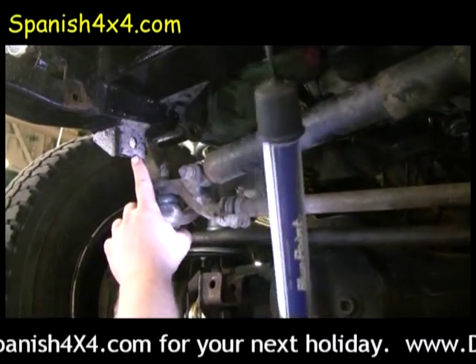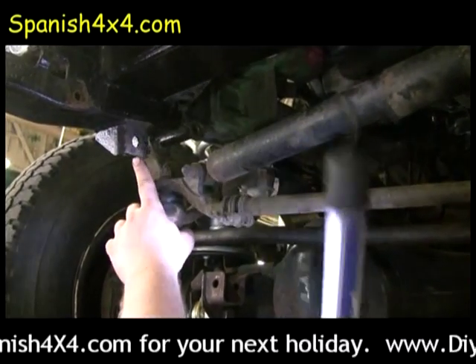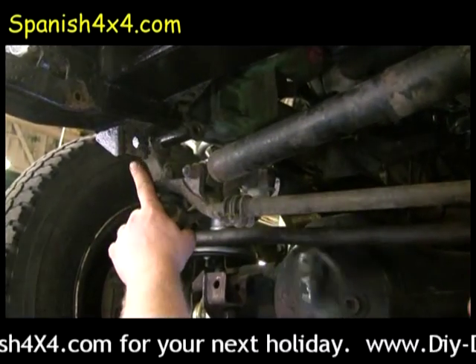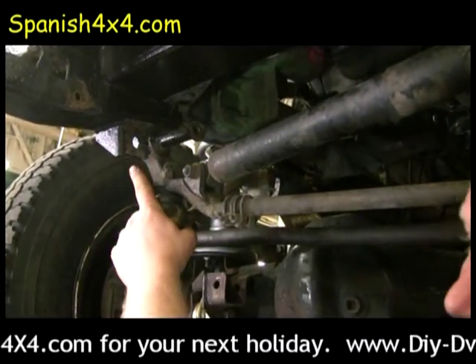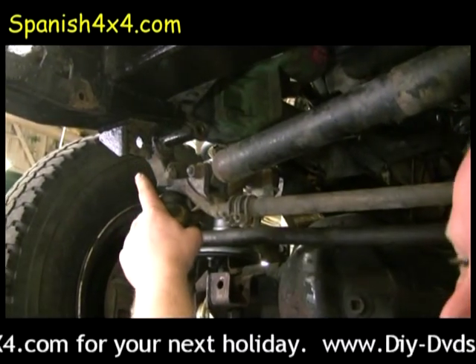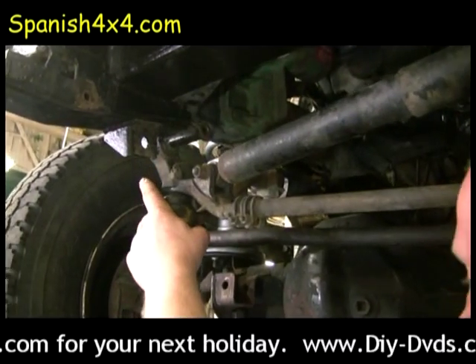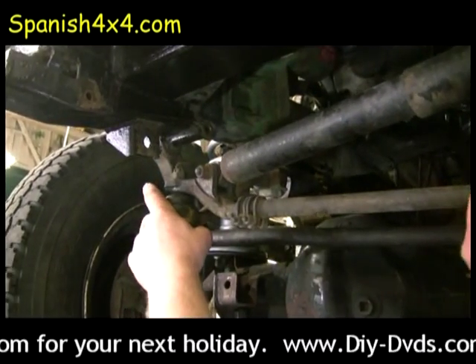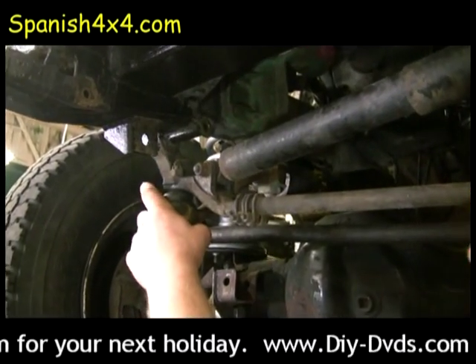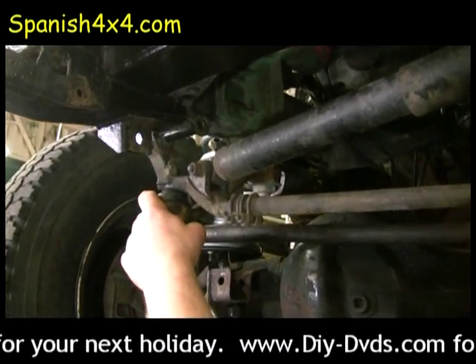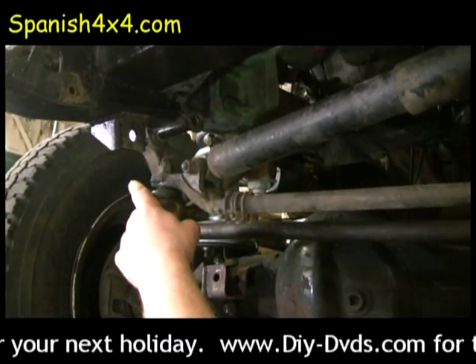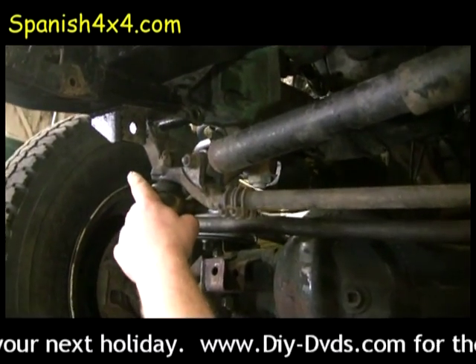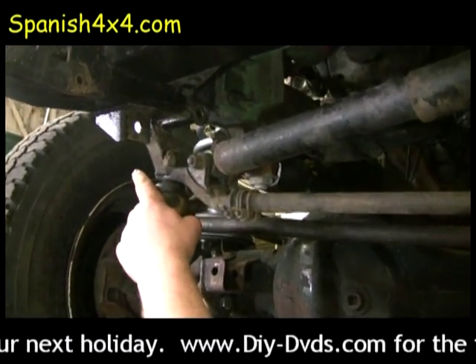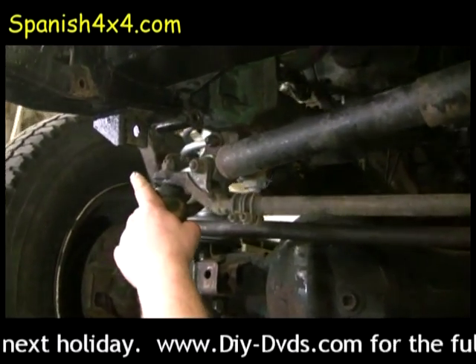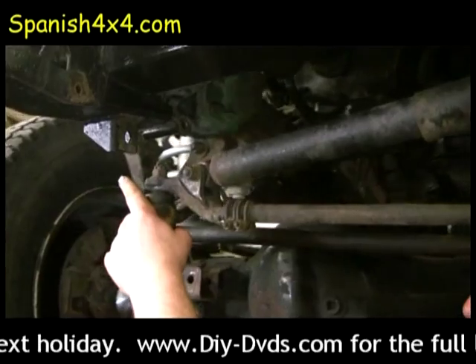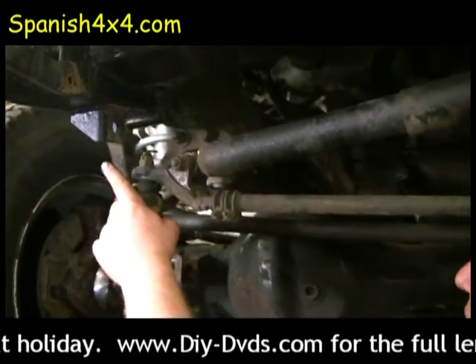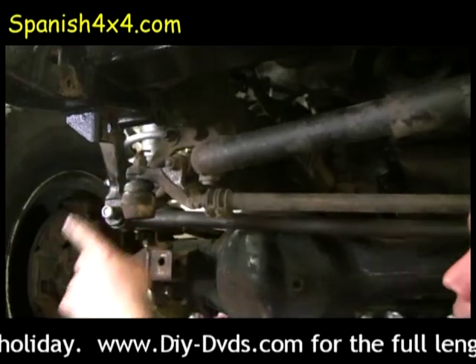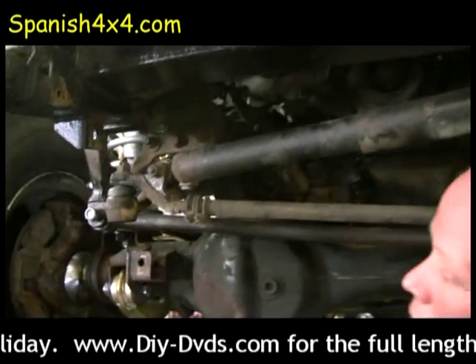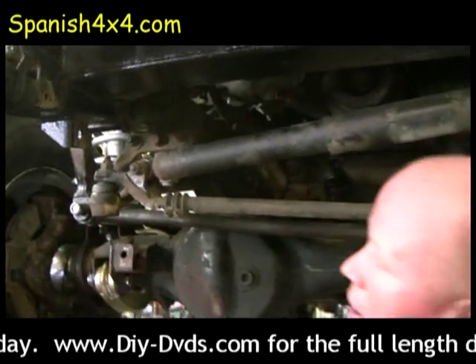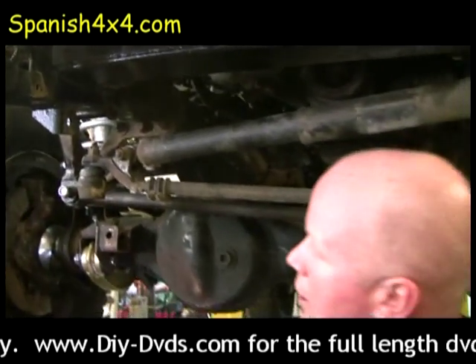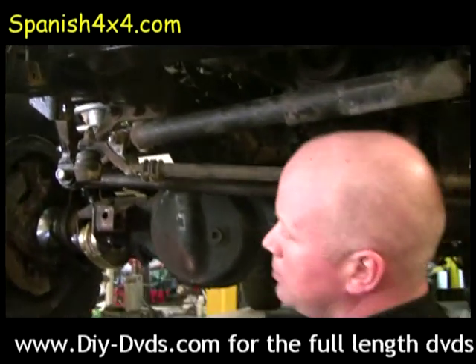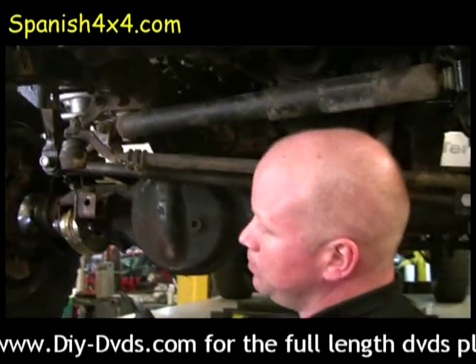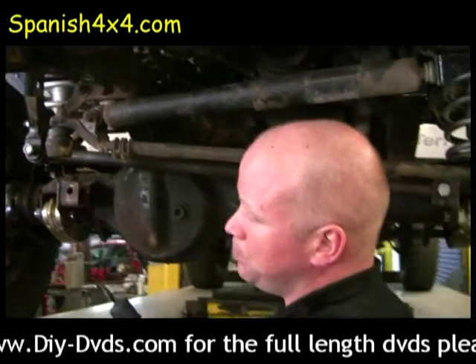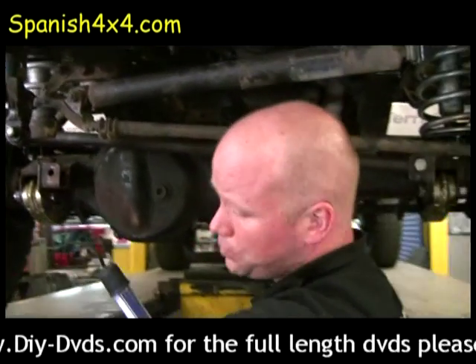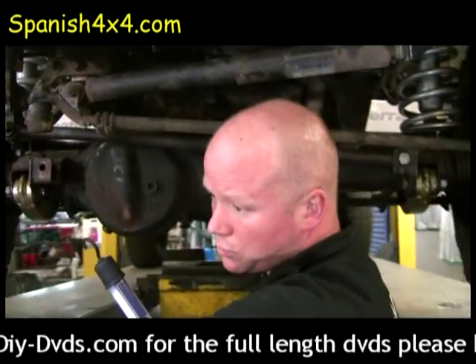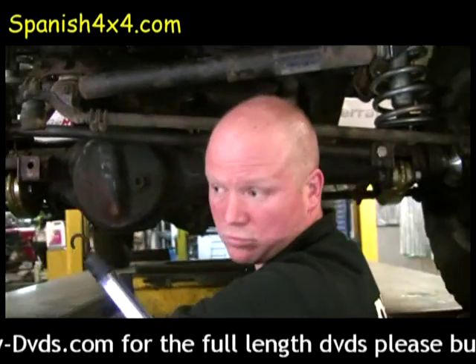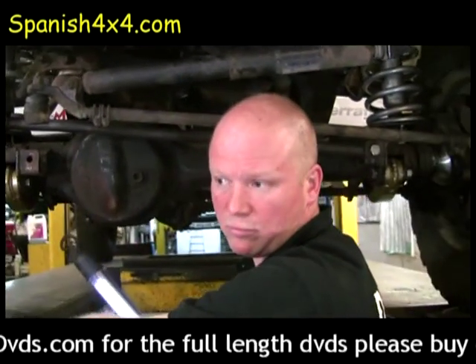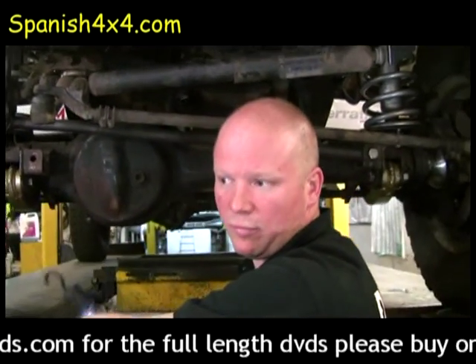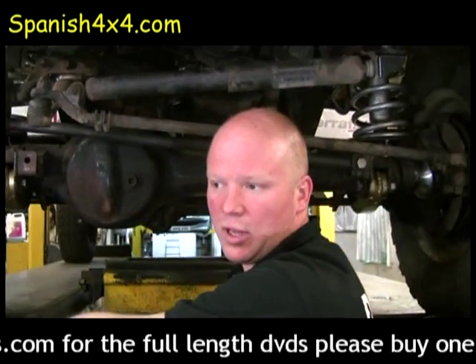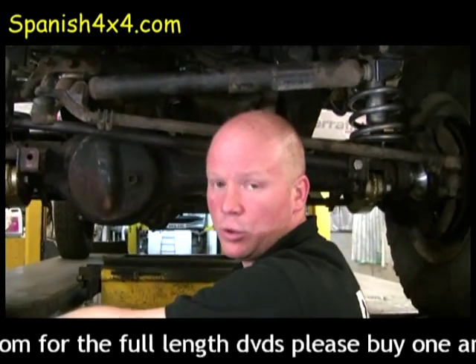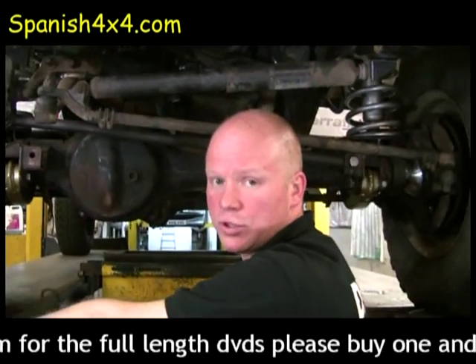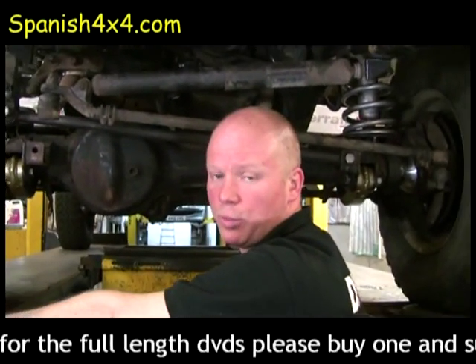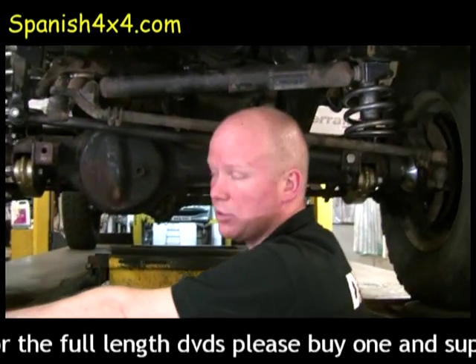So as long as that play is less than 75 millimetres at the wheel, you're still passing.